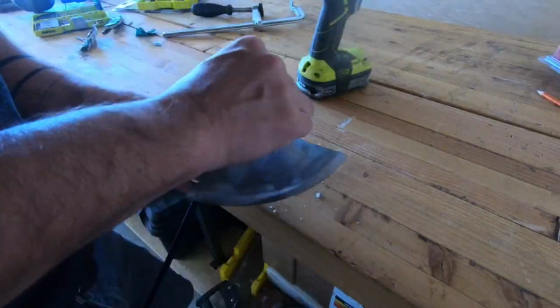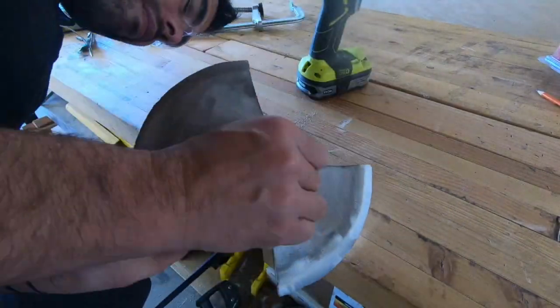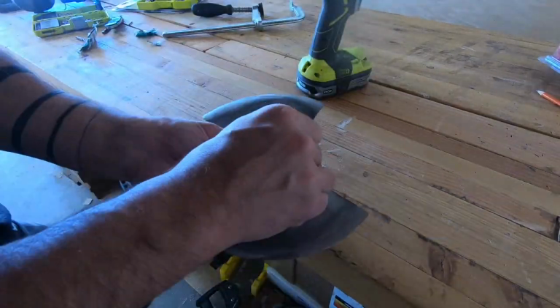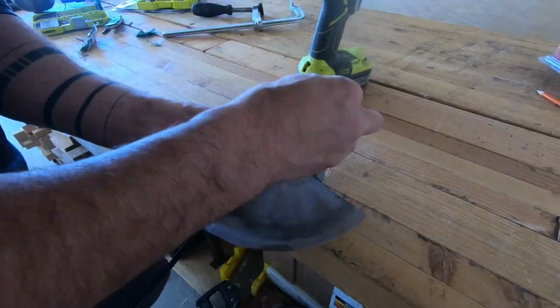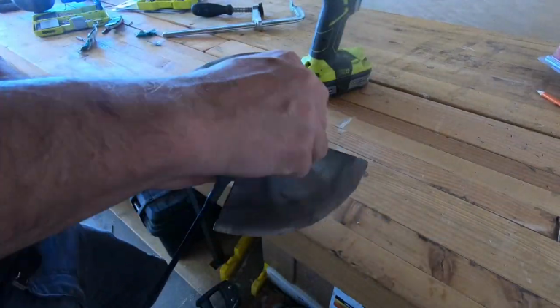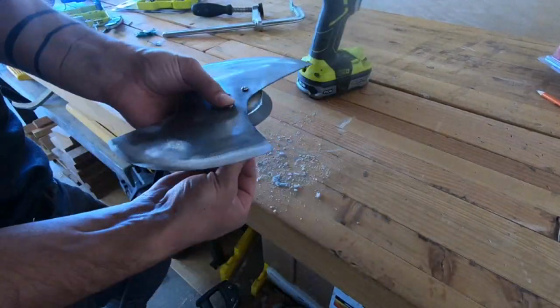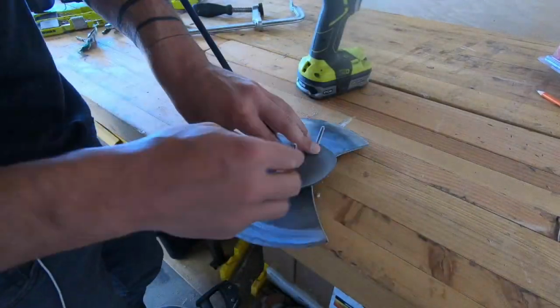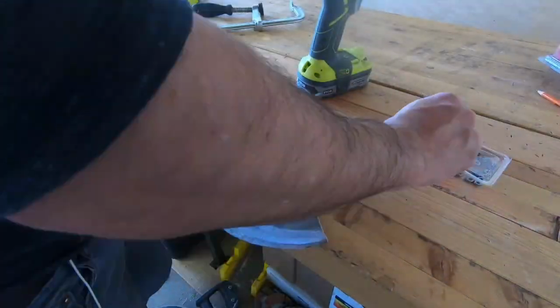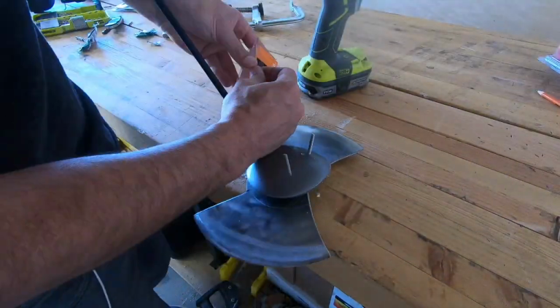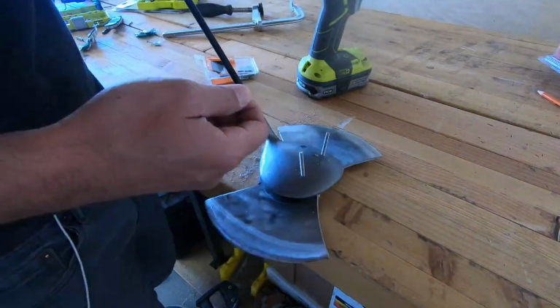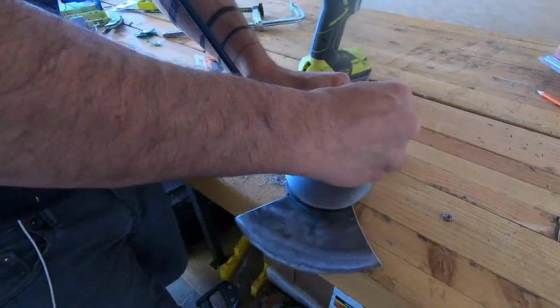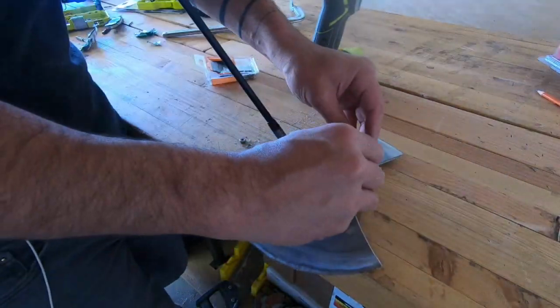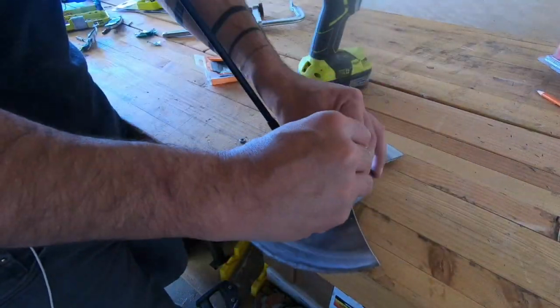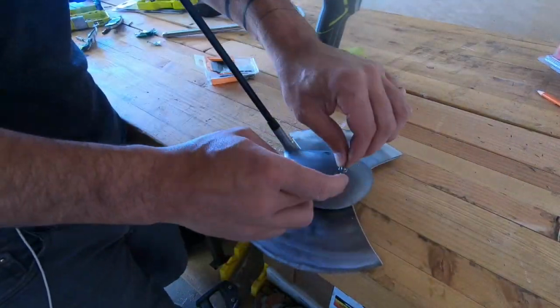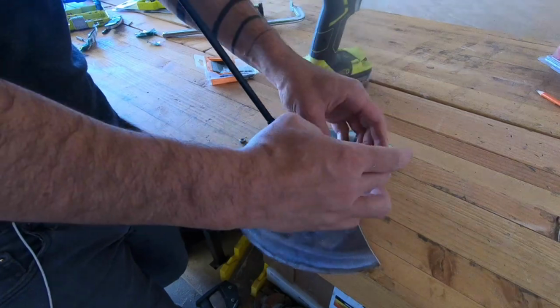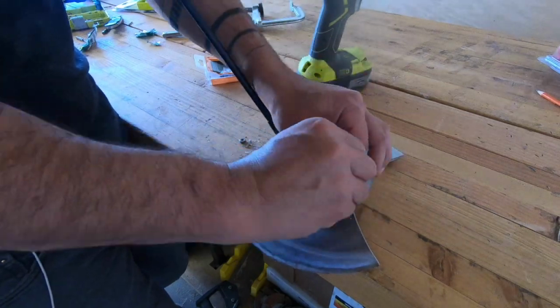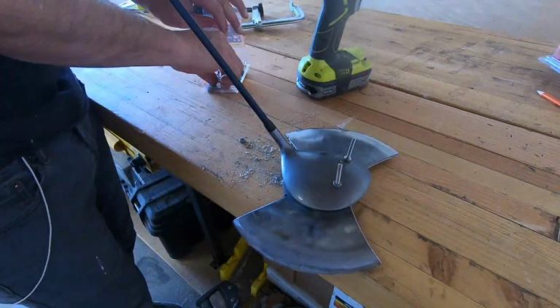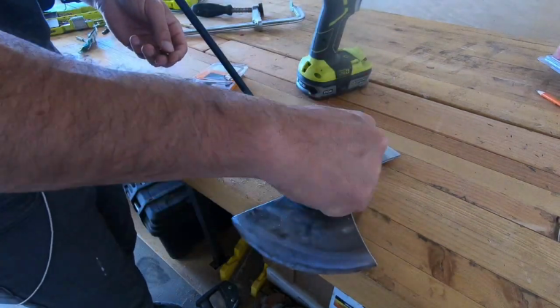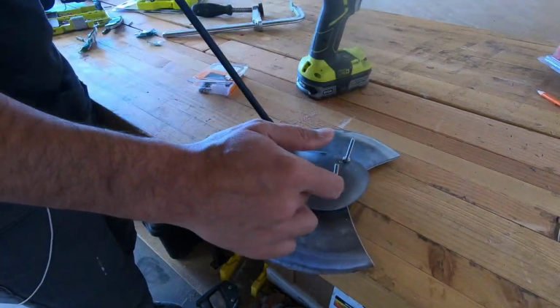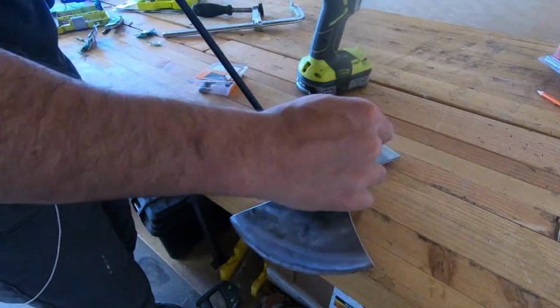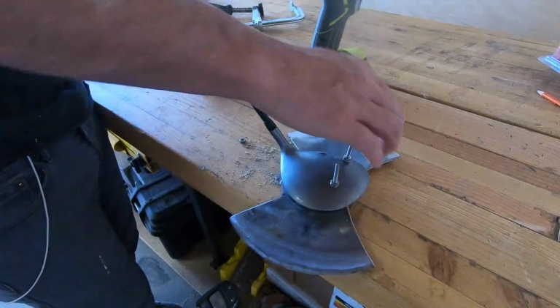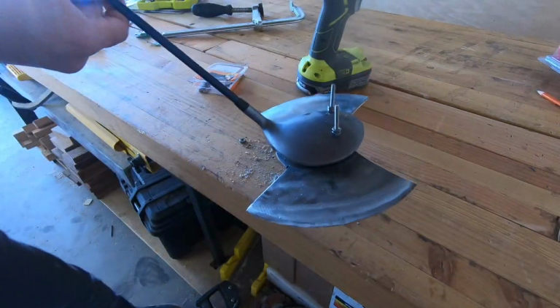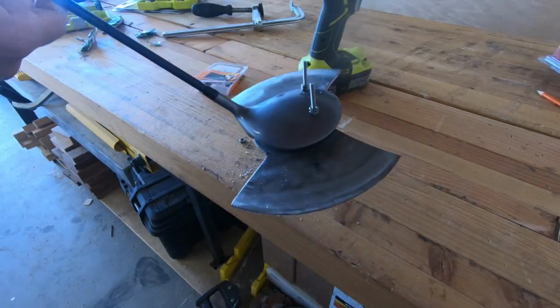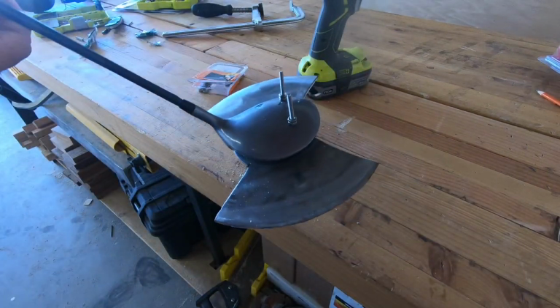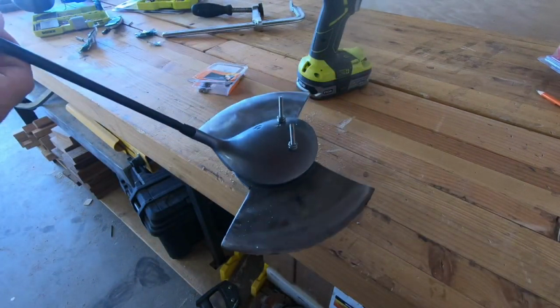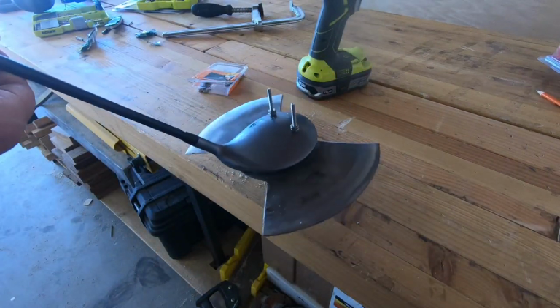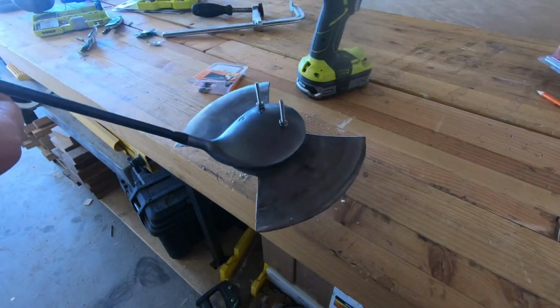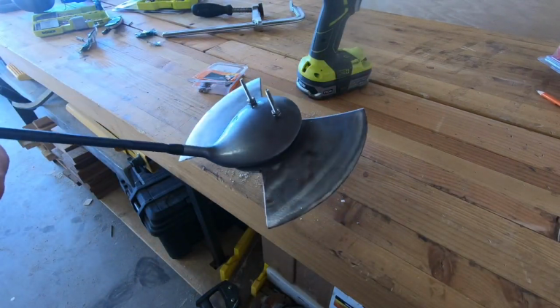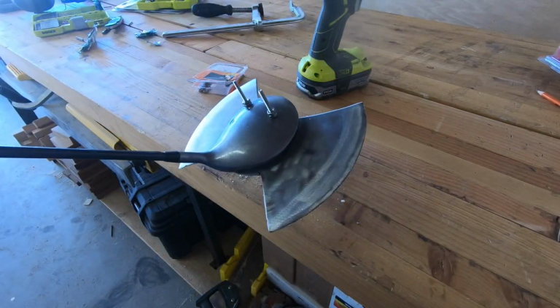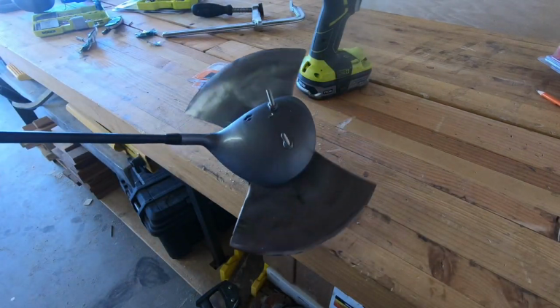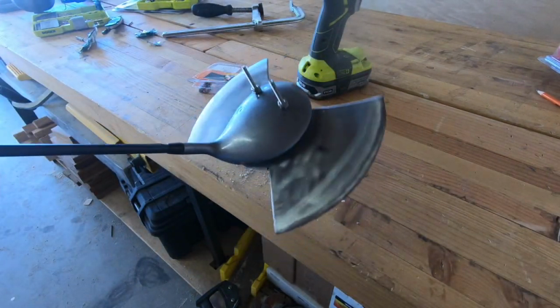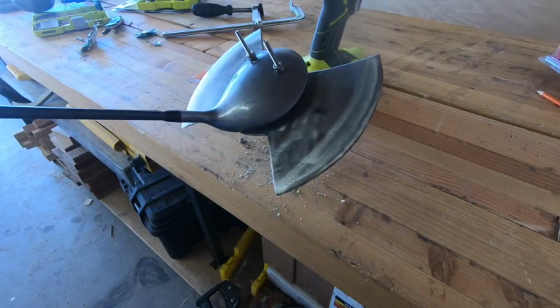I put a couple of bolts through and screwed on some nuts — it looks like an elephant.